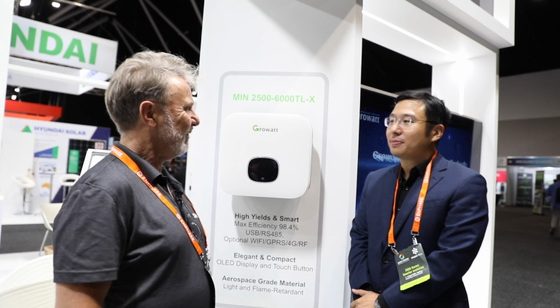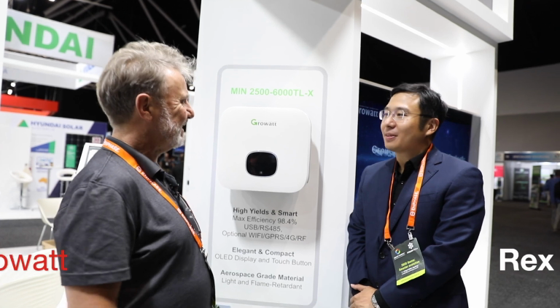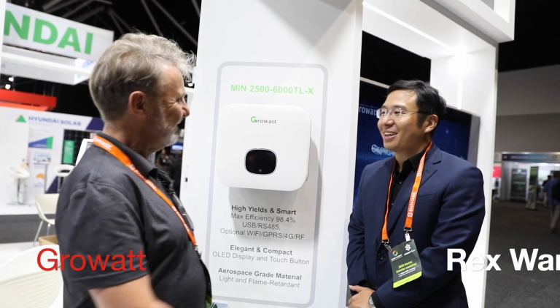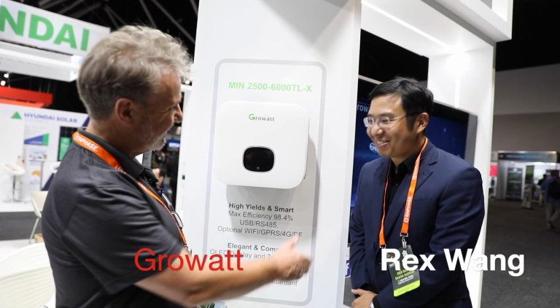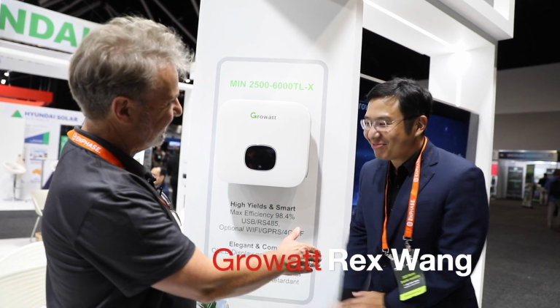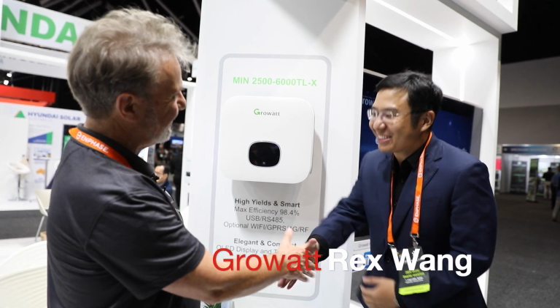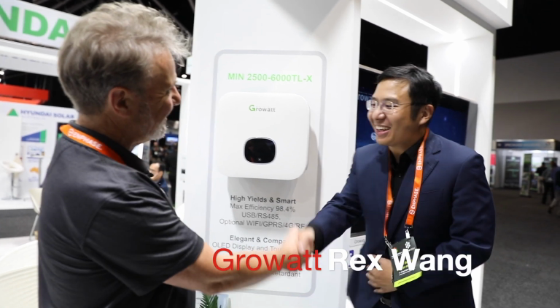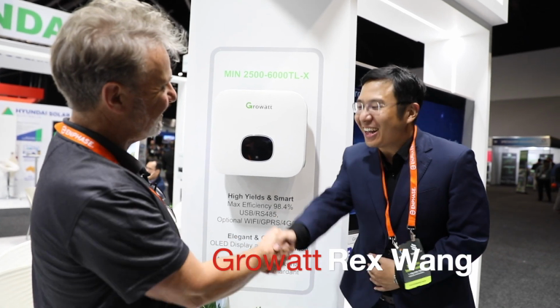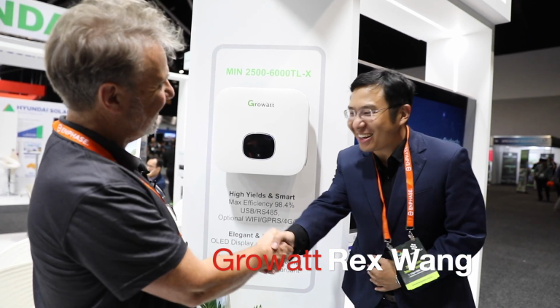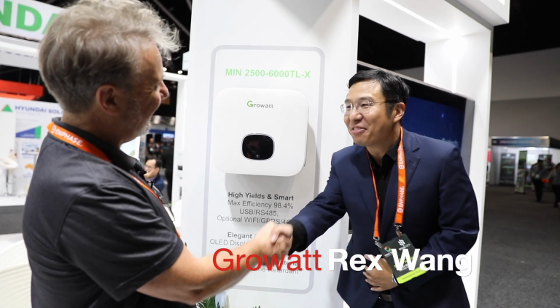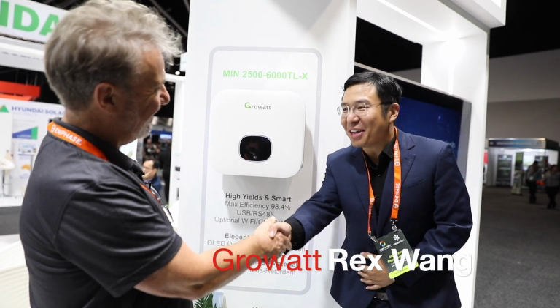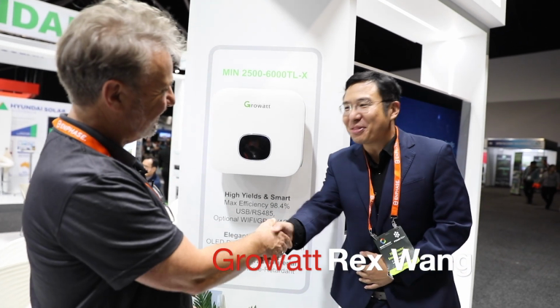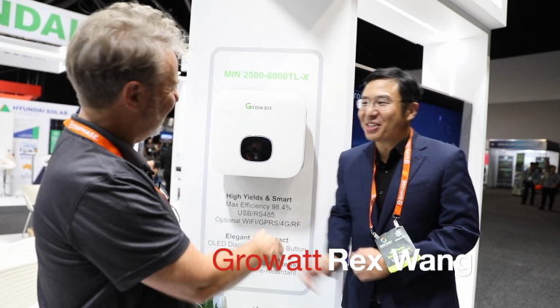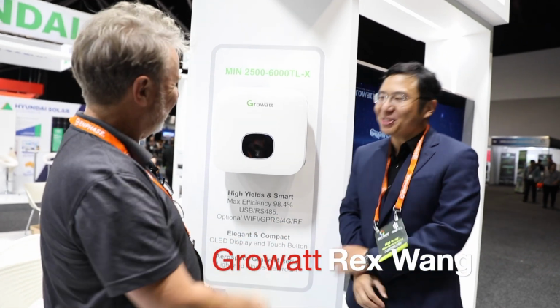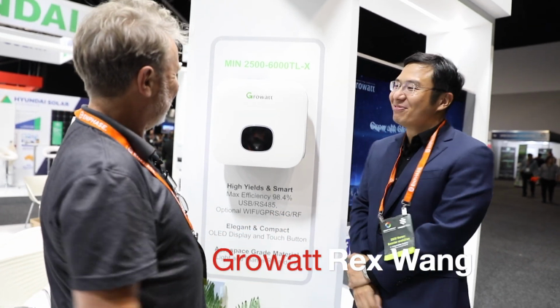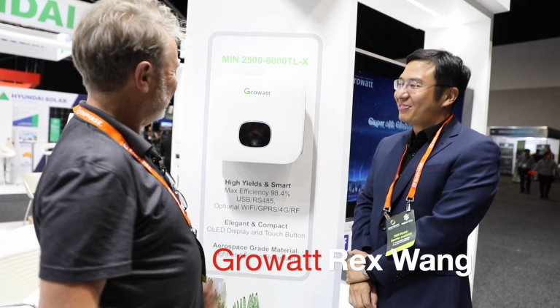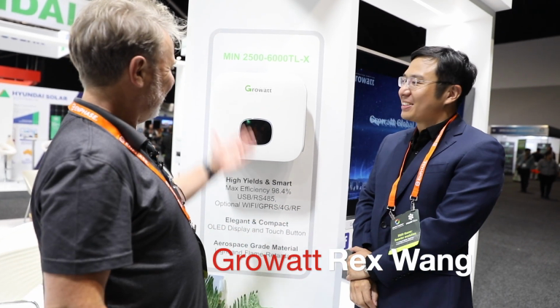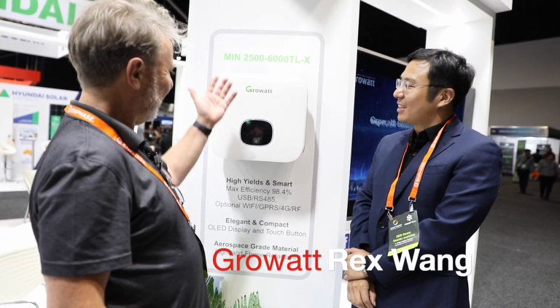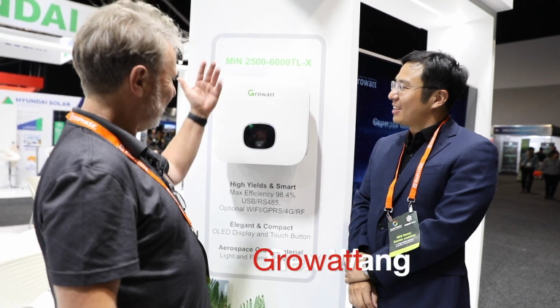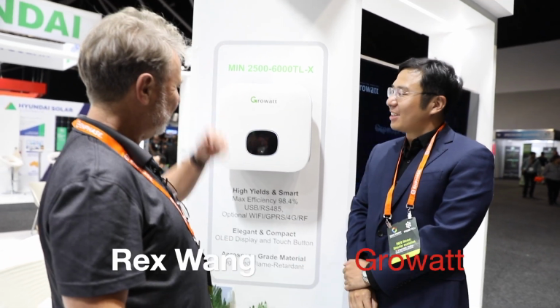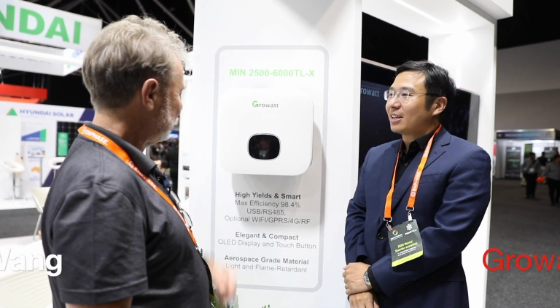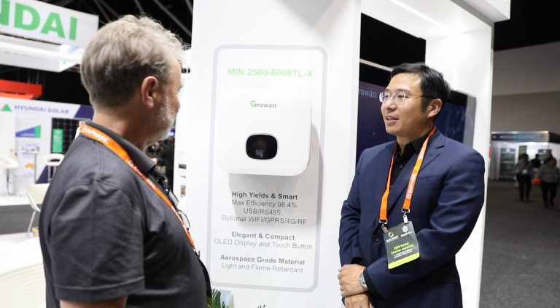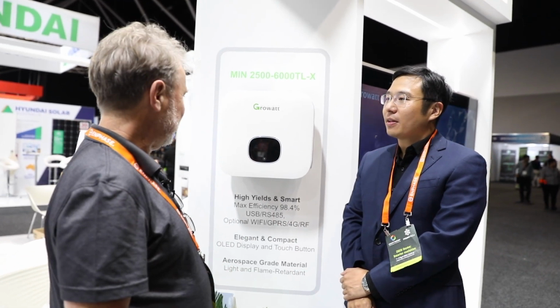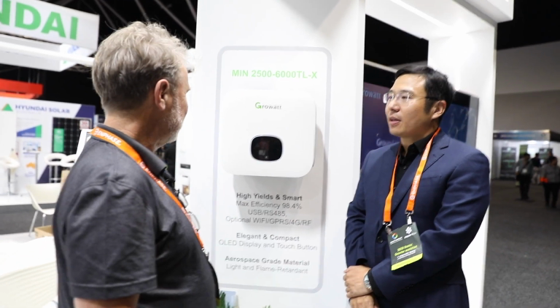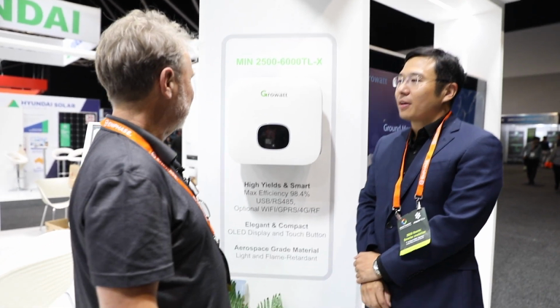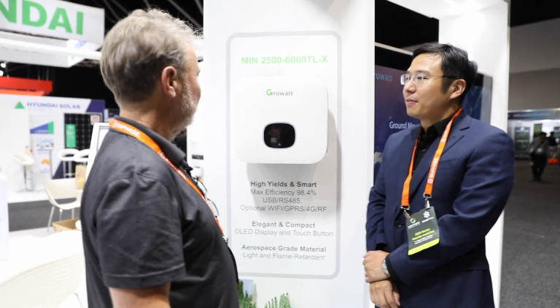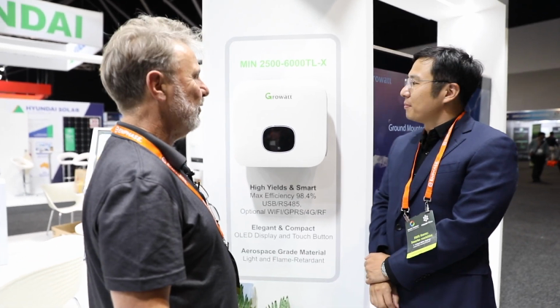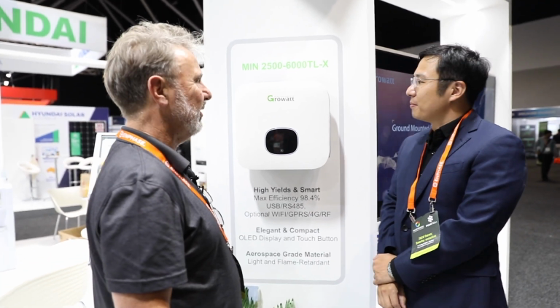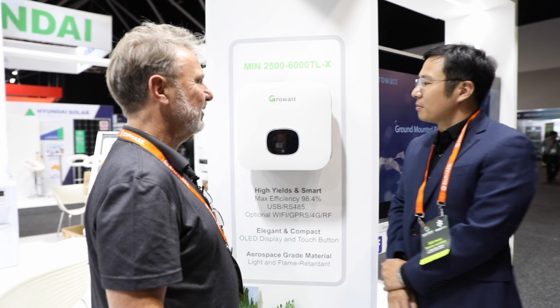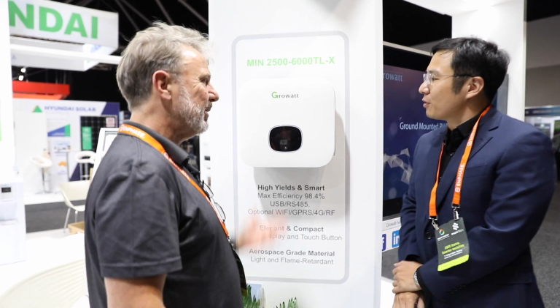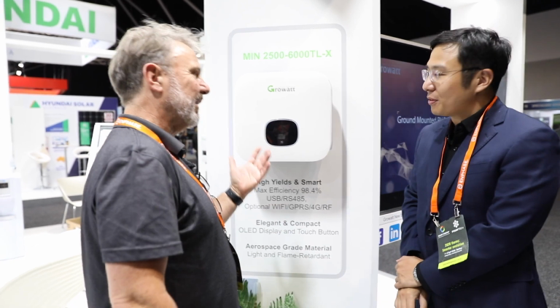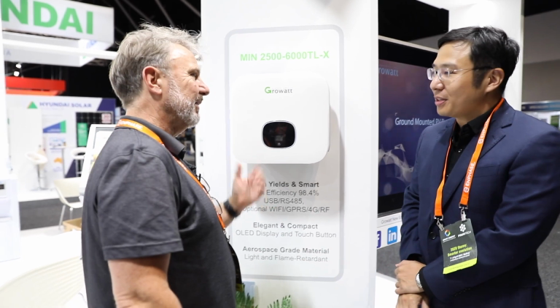Hi Rex. Nice to meet you. And here we are in front of this amazing little GrowWatt. Tell me about it.